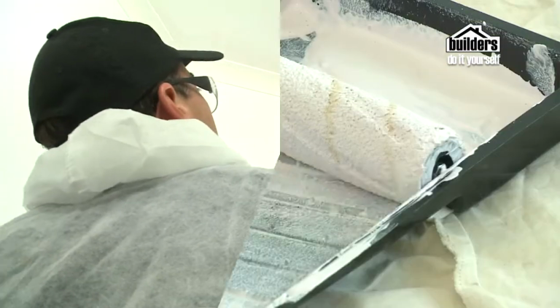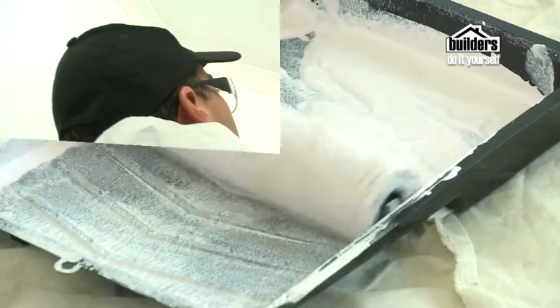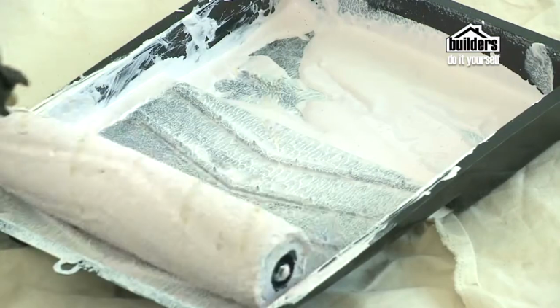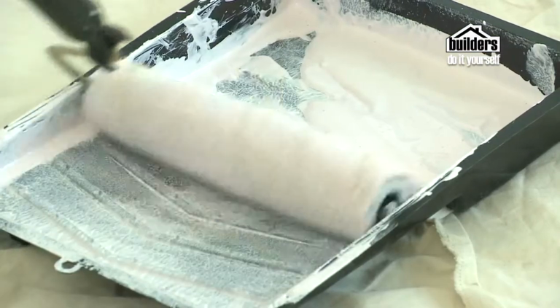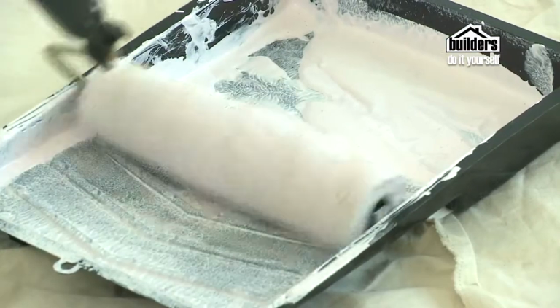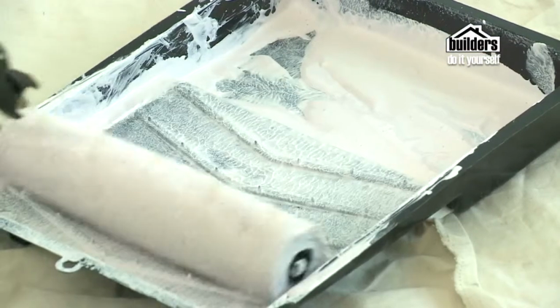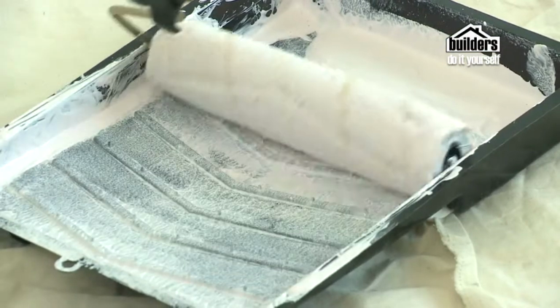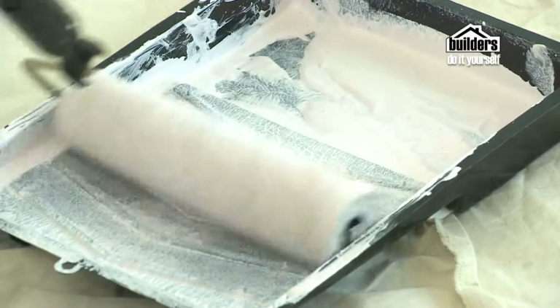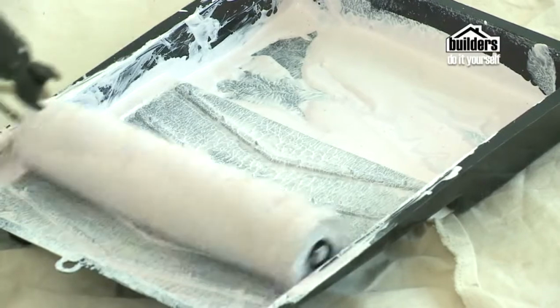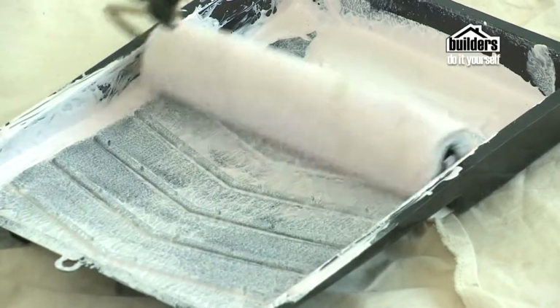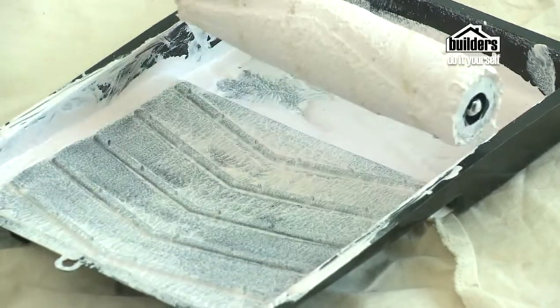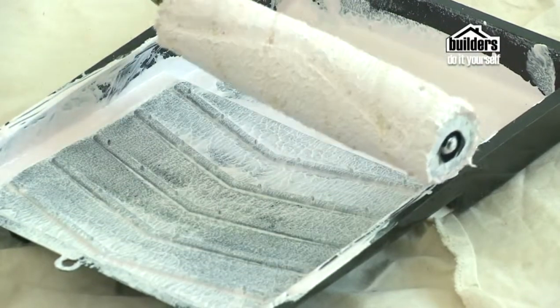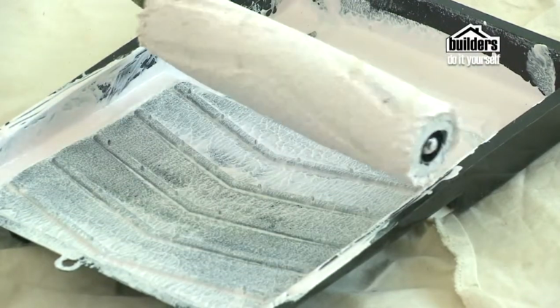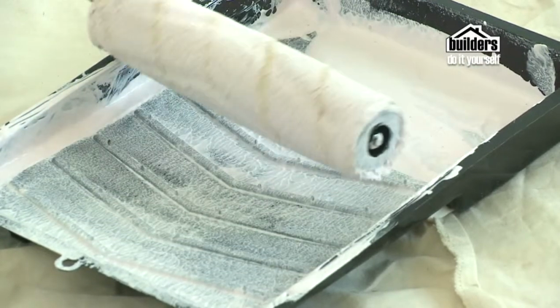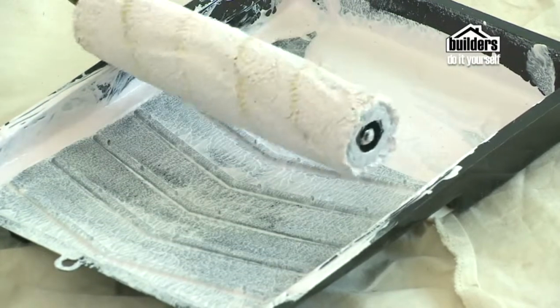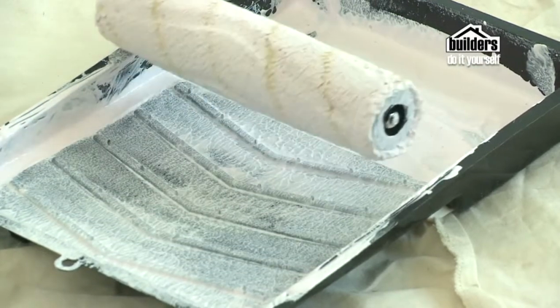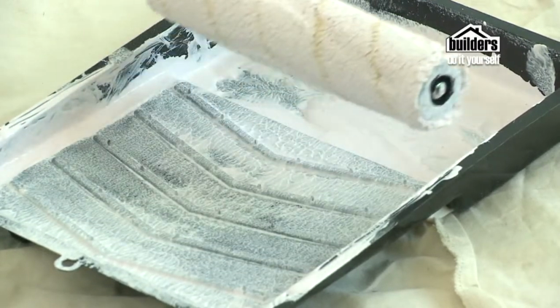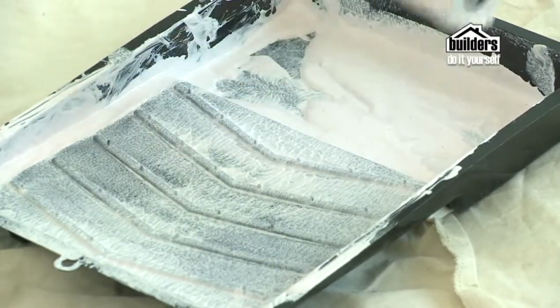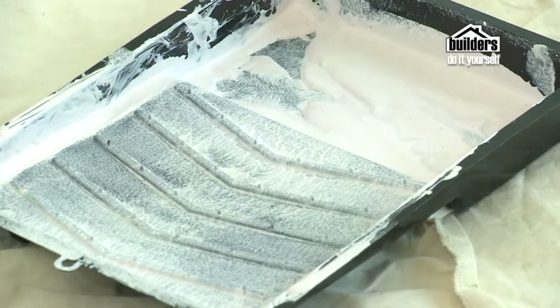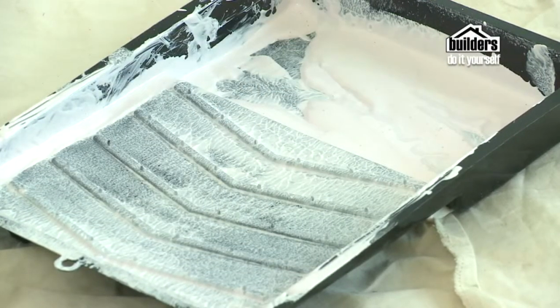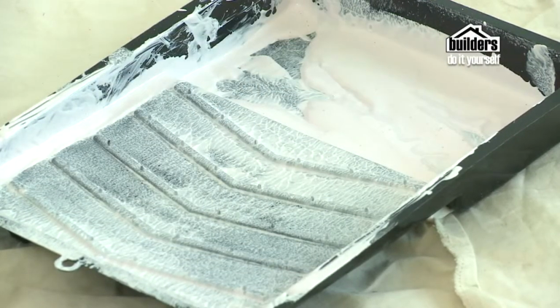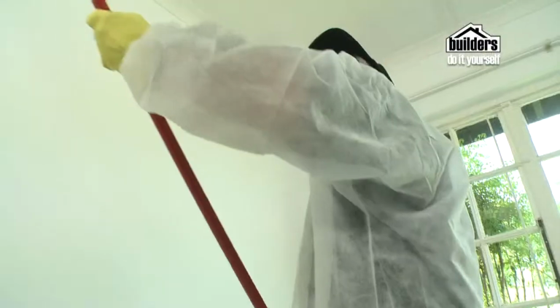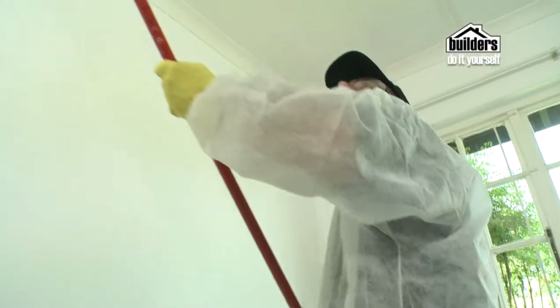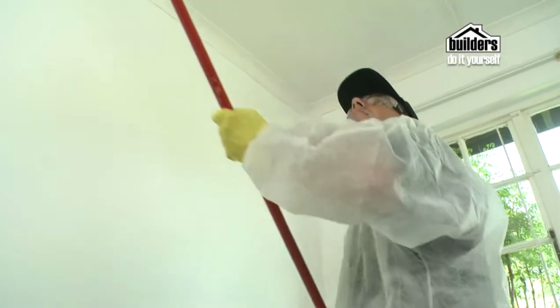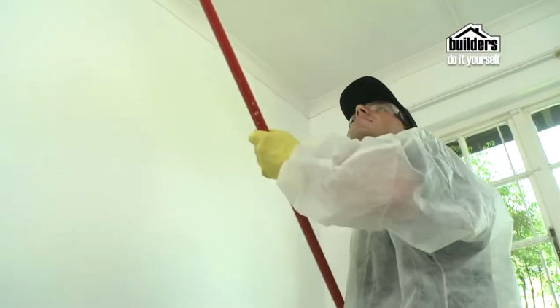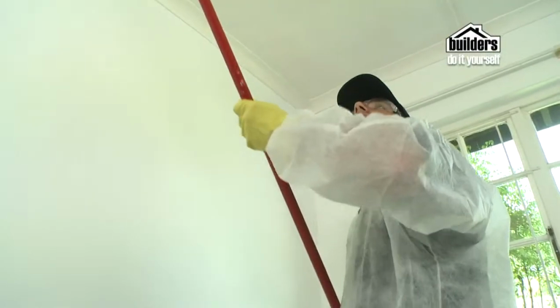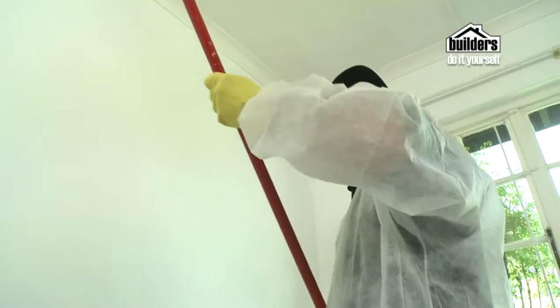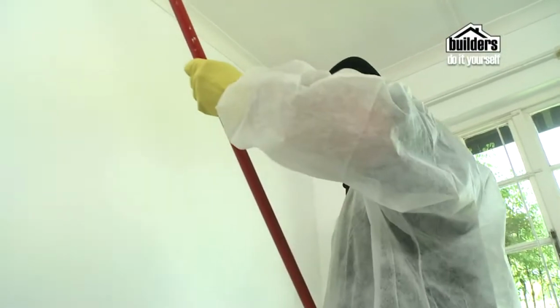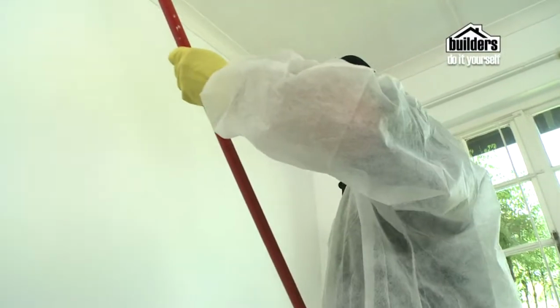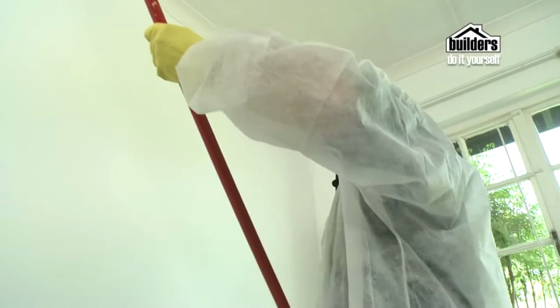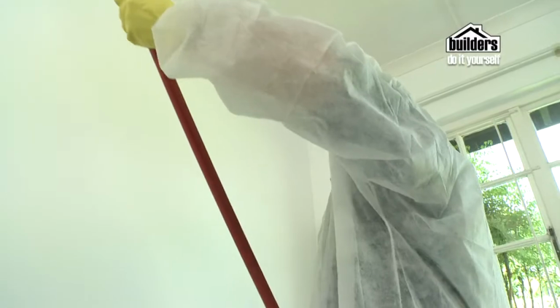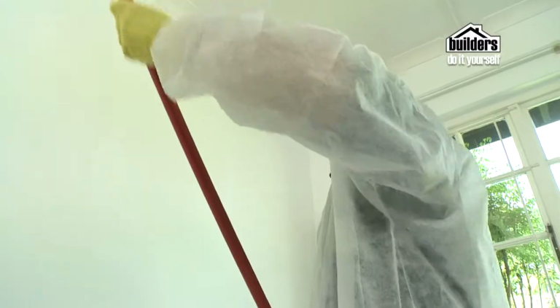Allow at least two hours for the coats to dry before you put on a second coat. Depending on the colour of the ceiling beforehand, that will decide whether or not you need a third coat.